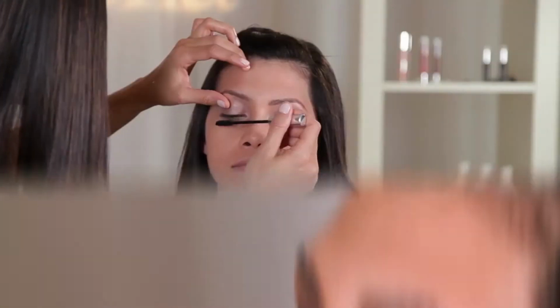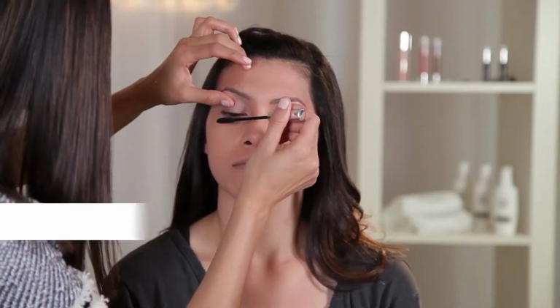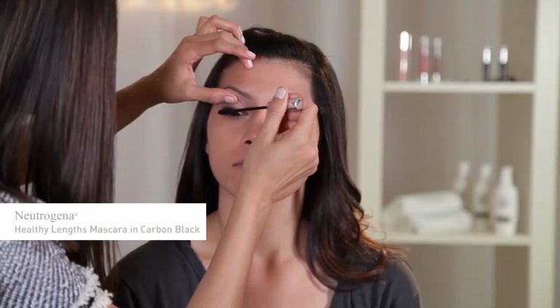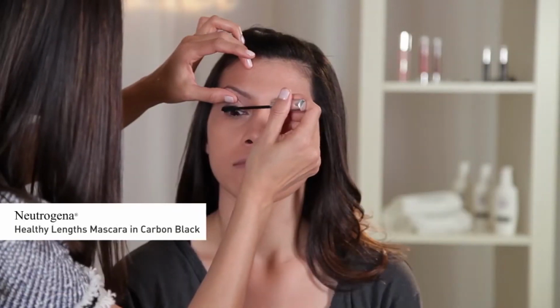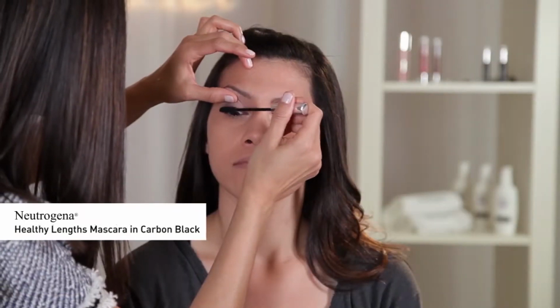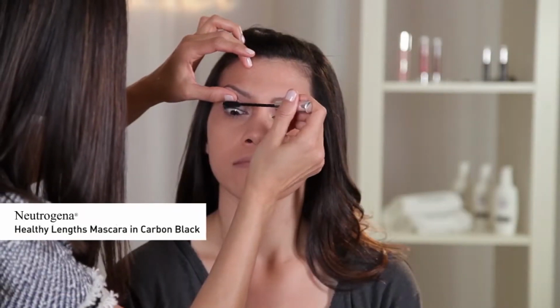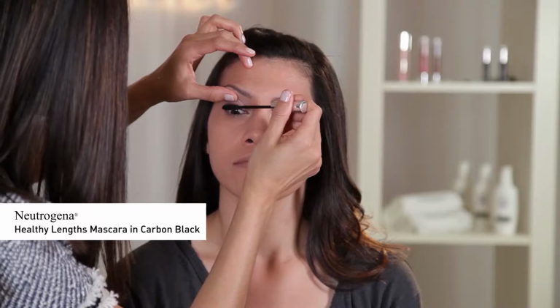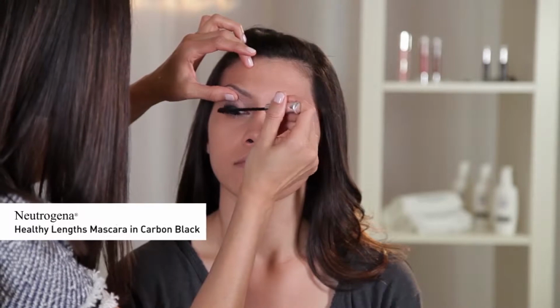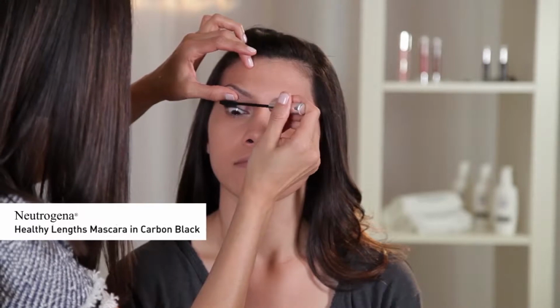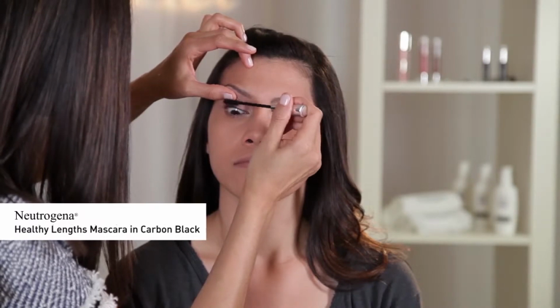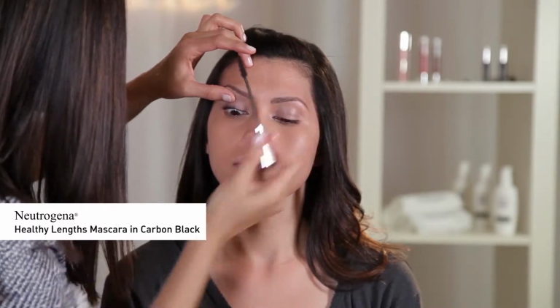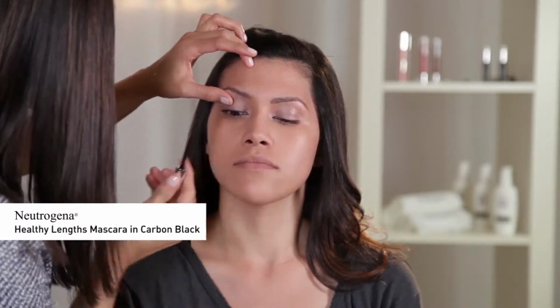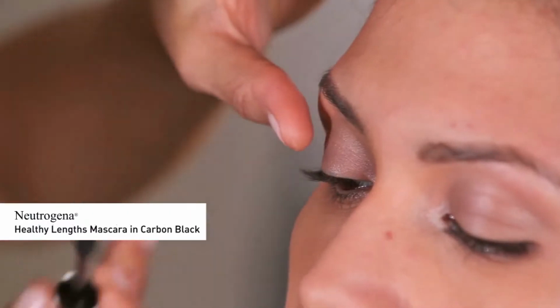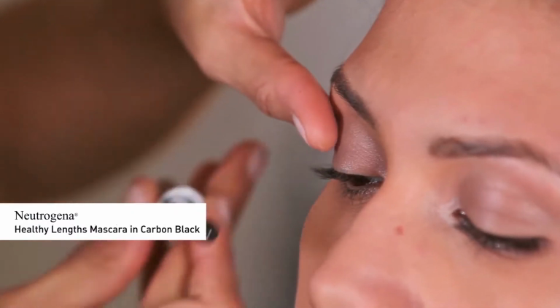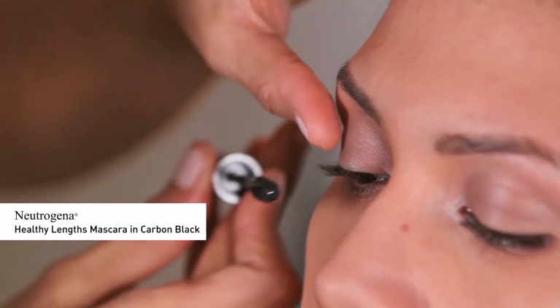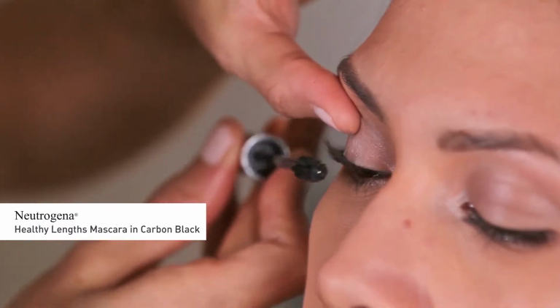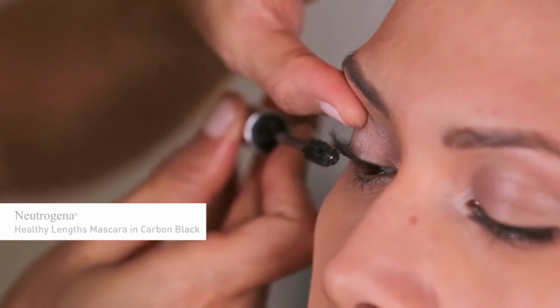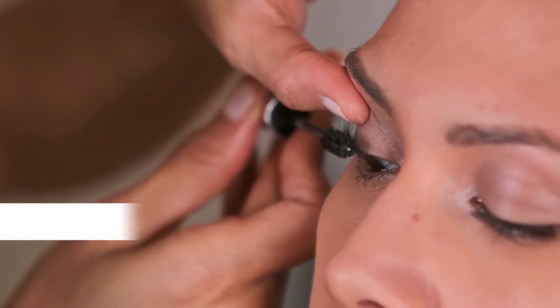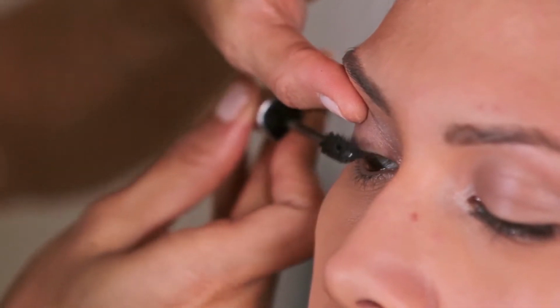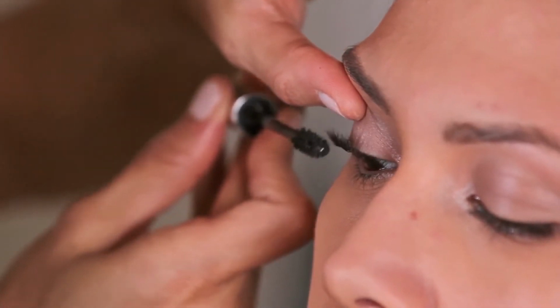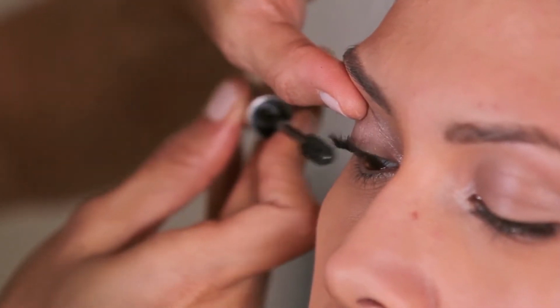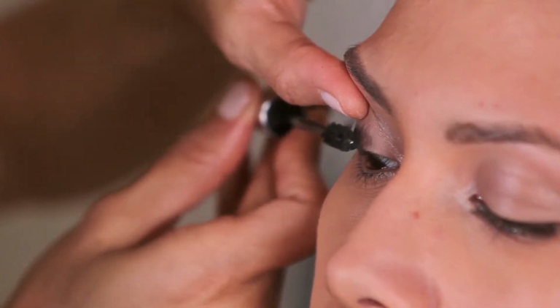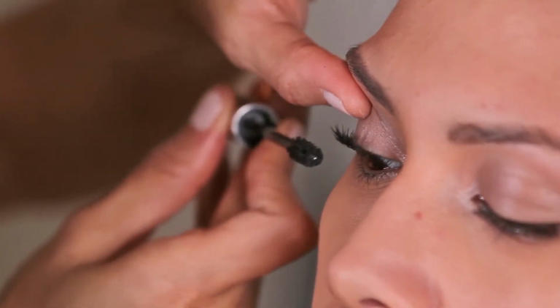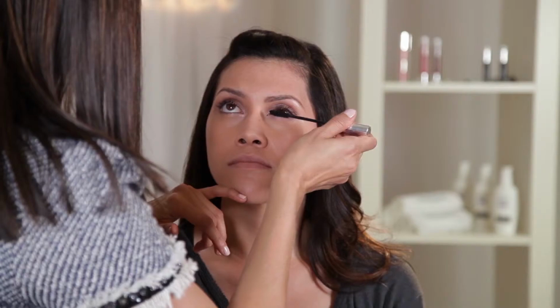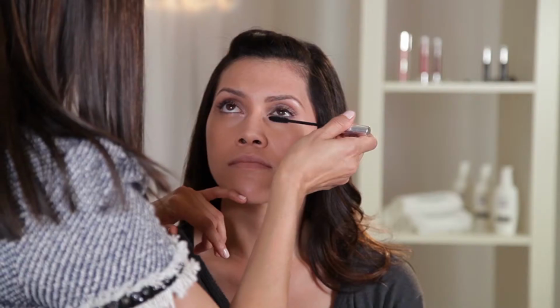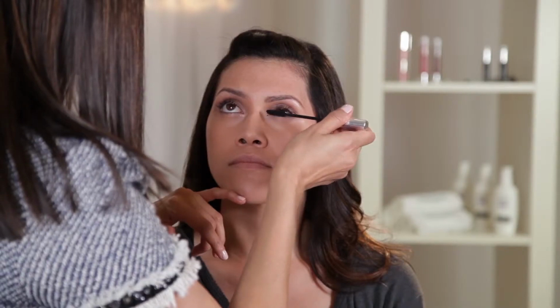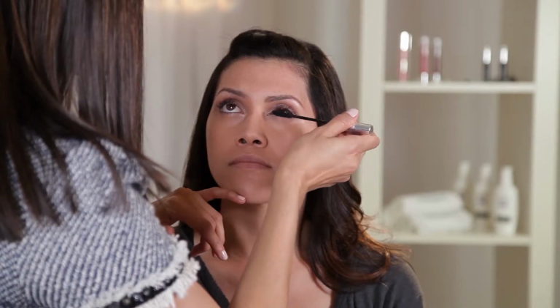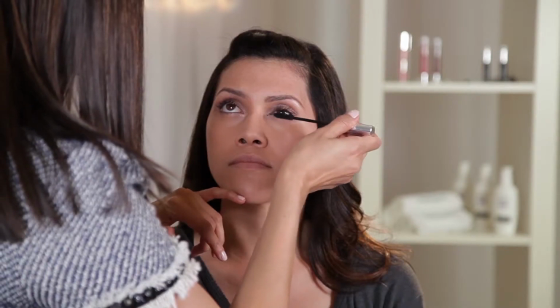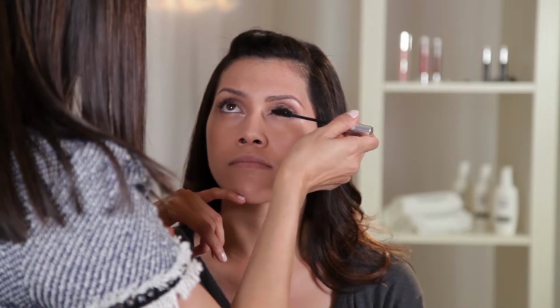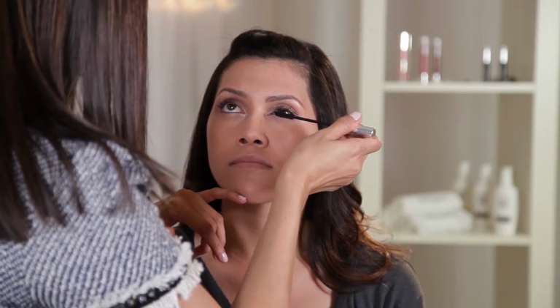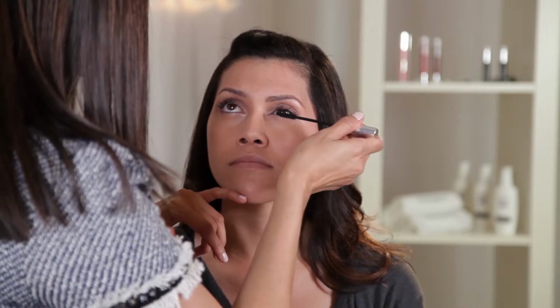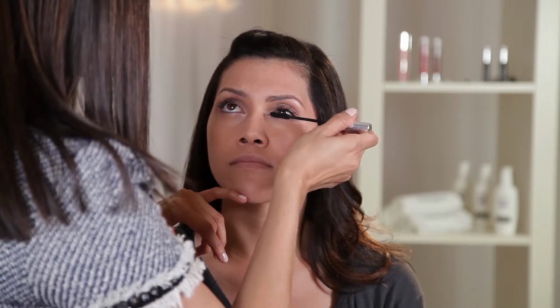To finish the eyes, I'm applying Neutrogena Healthy Lengths Mascara in Carbon Black on both upper and lower lashes, dragging out the outer corners.